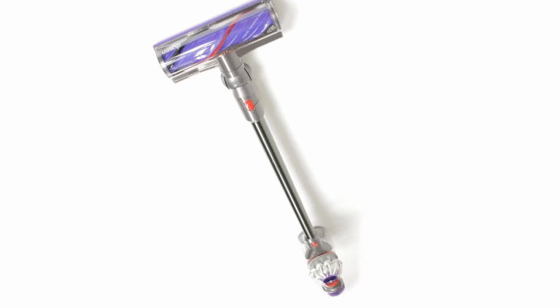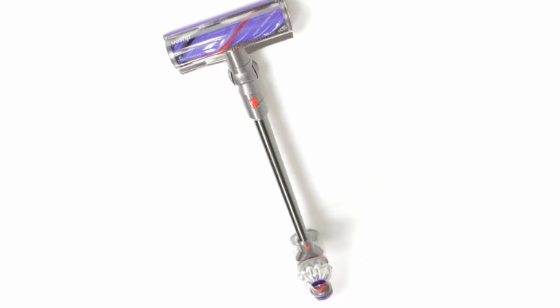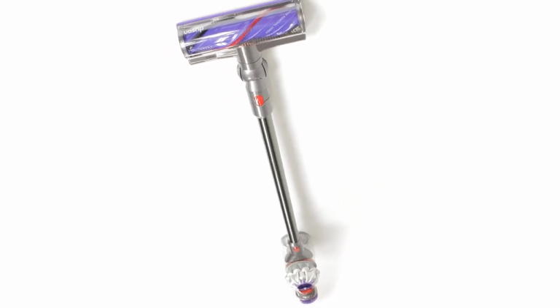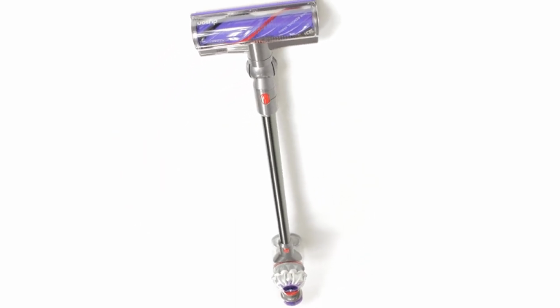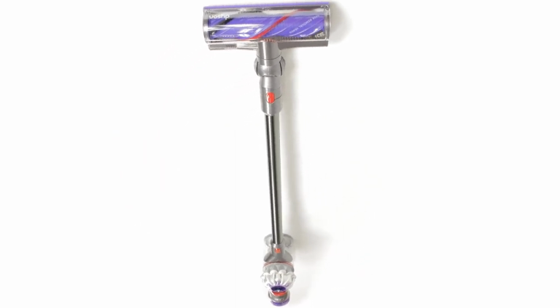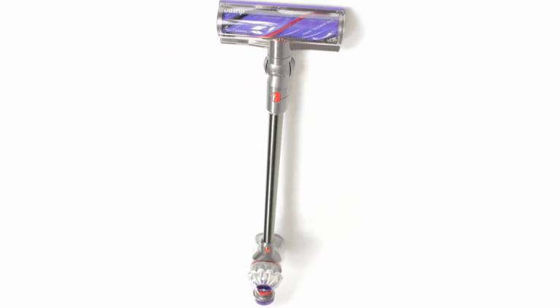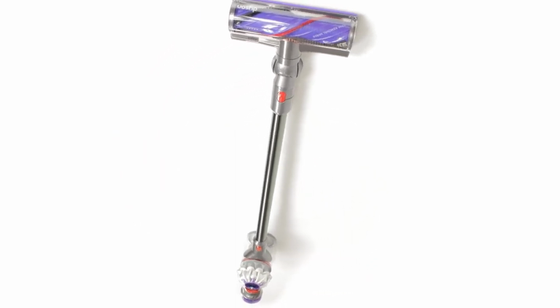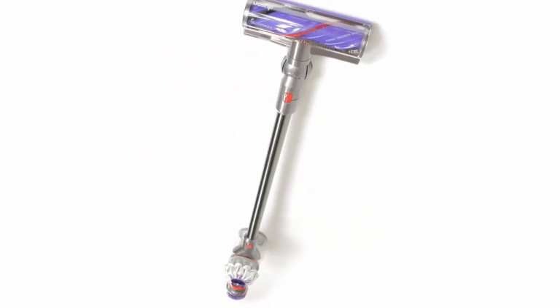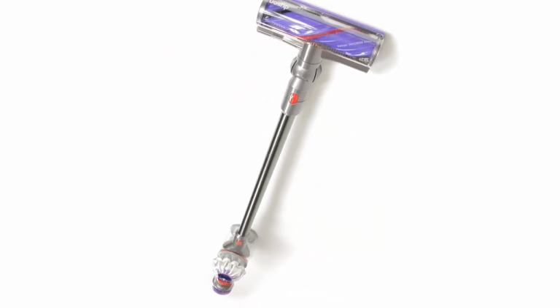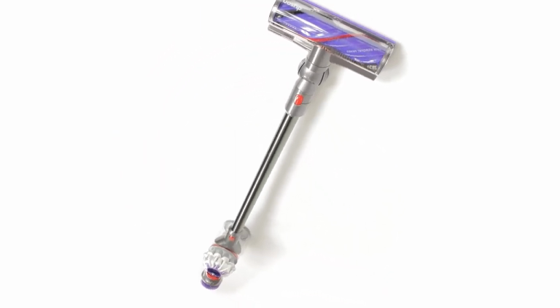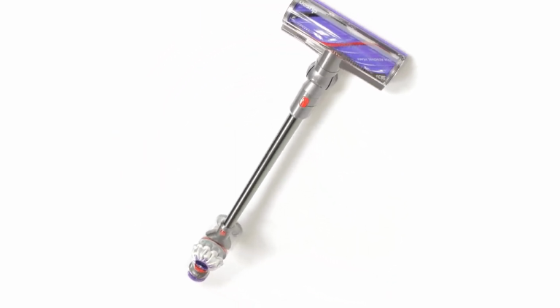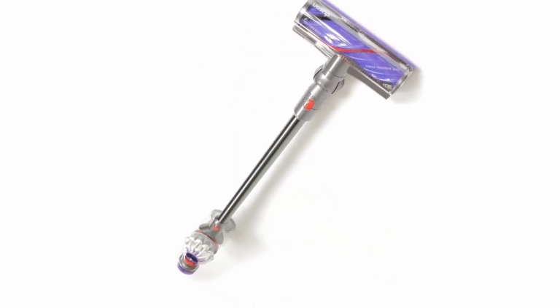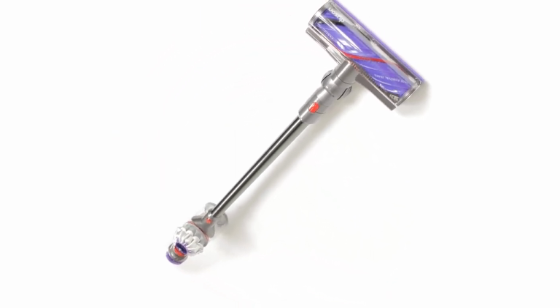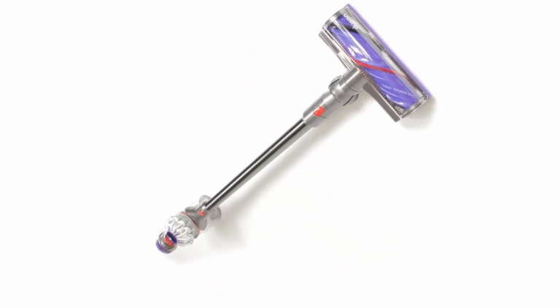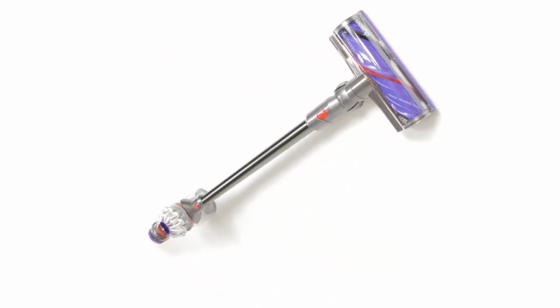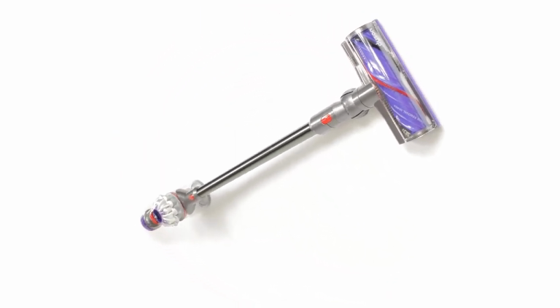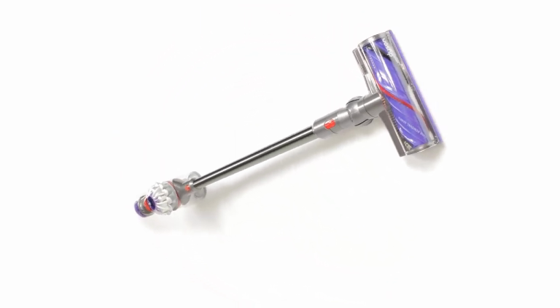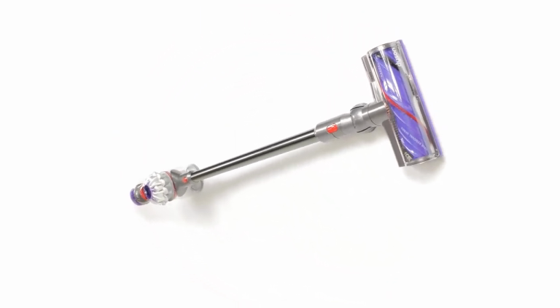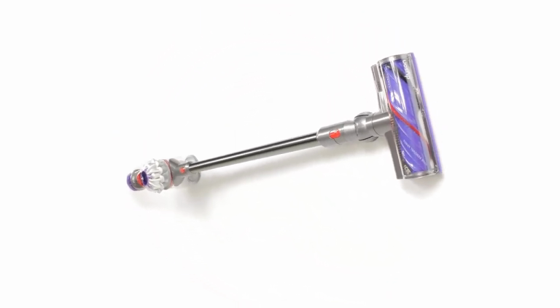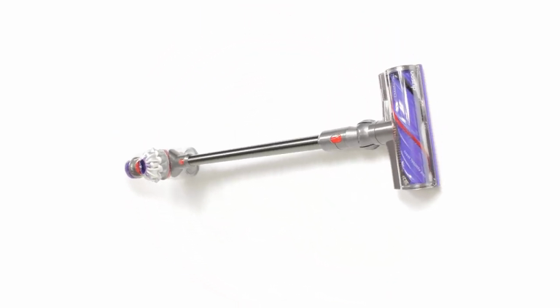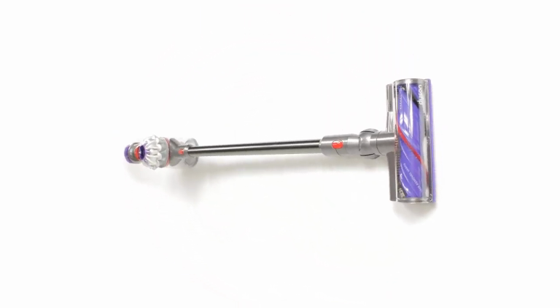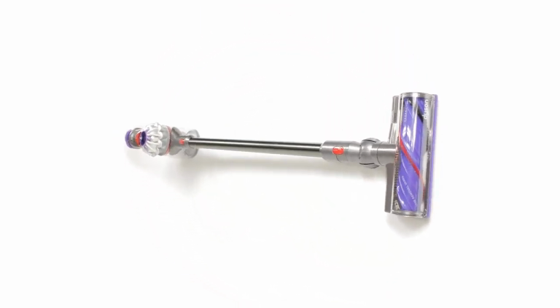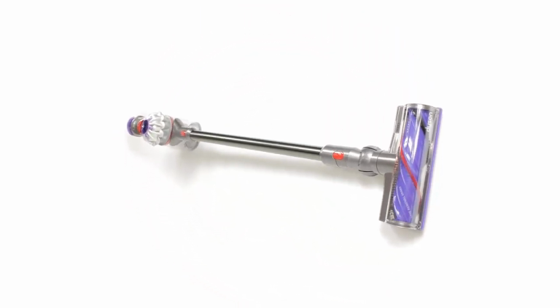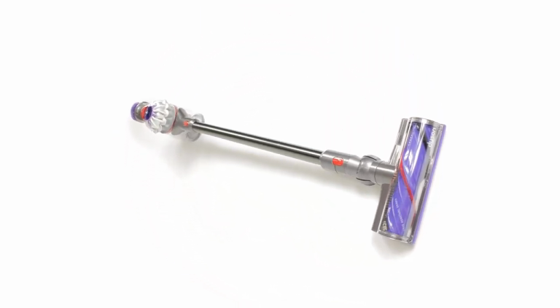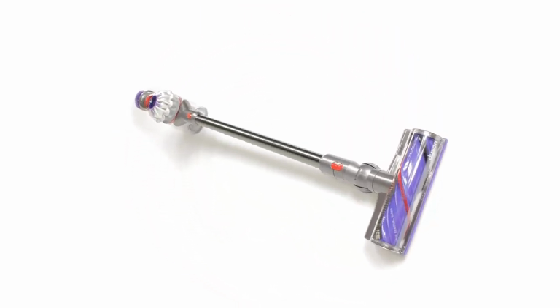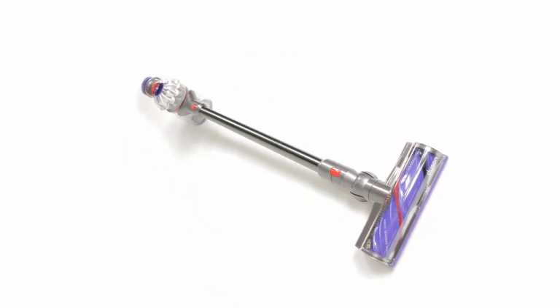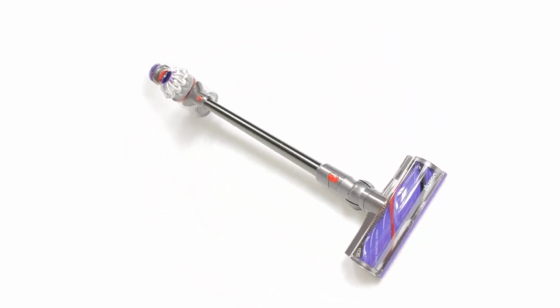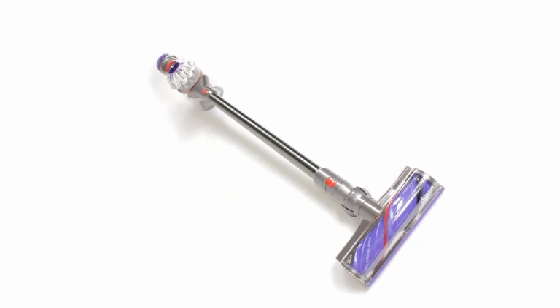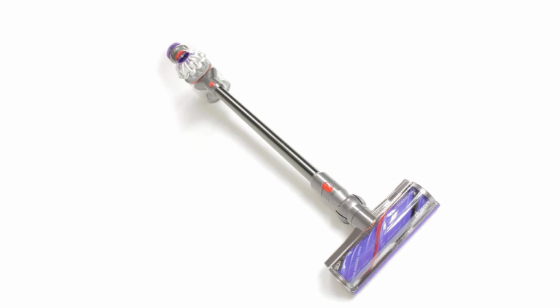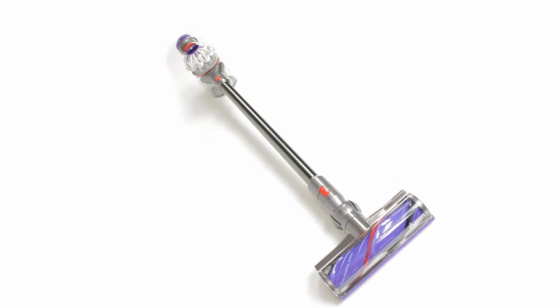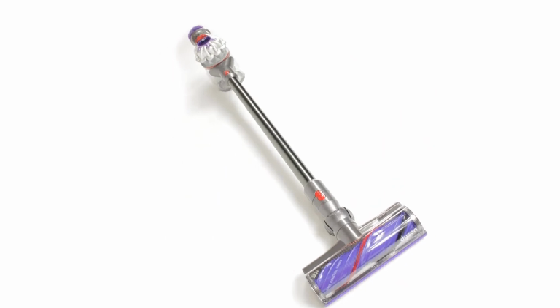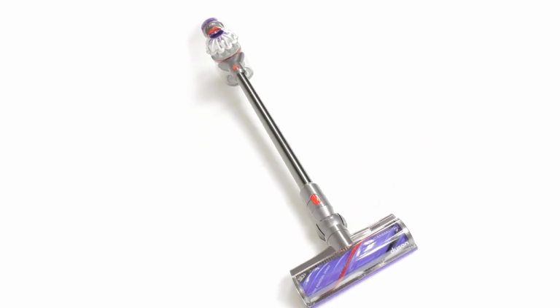In addition, build quality is a tad fragile, though that's a common downside it shares with other Dyson vacuums.